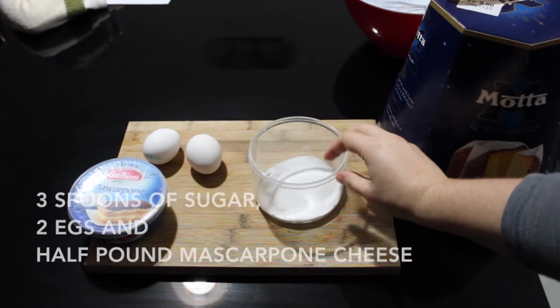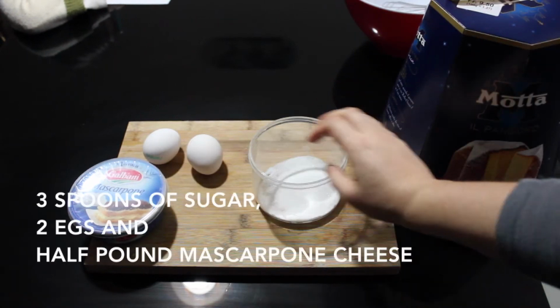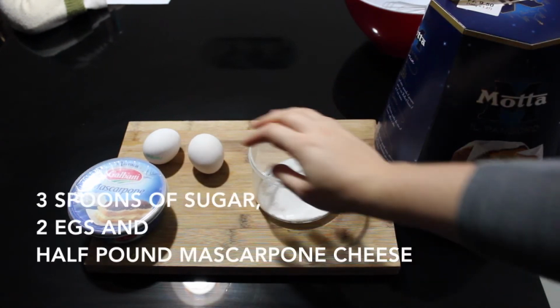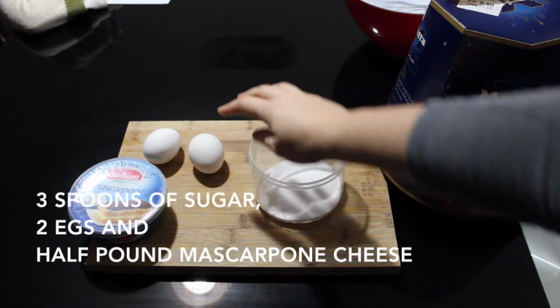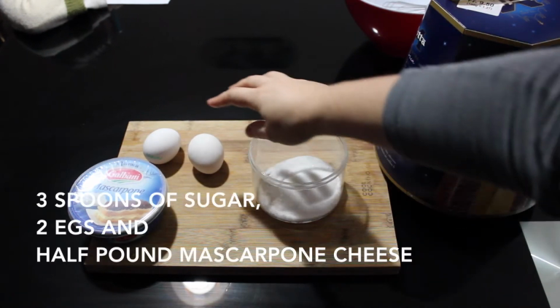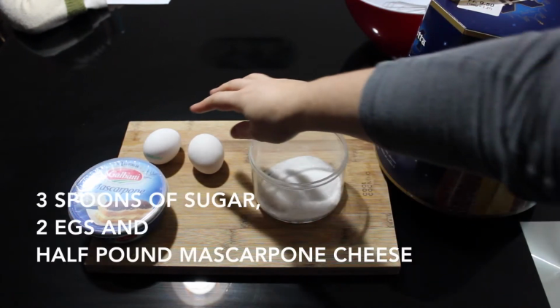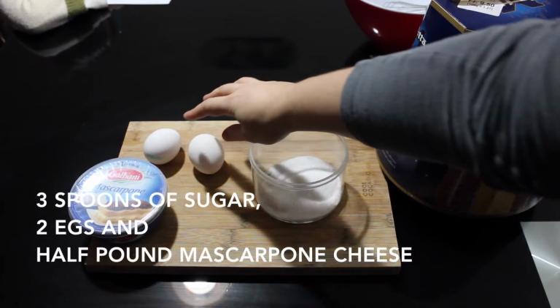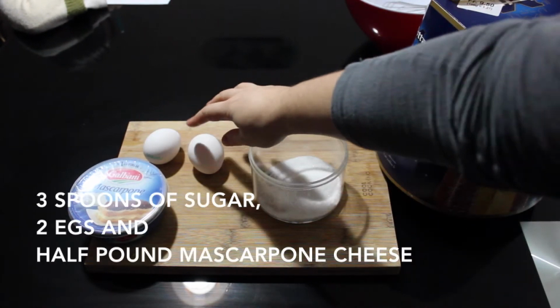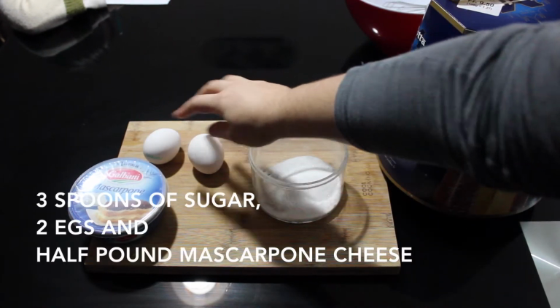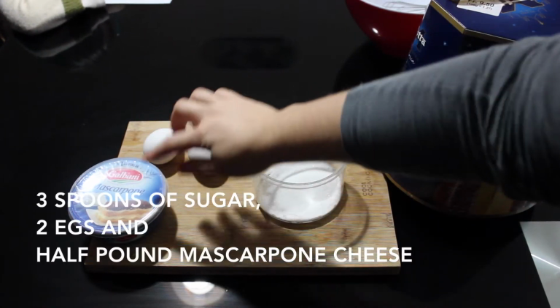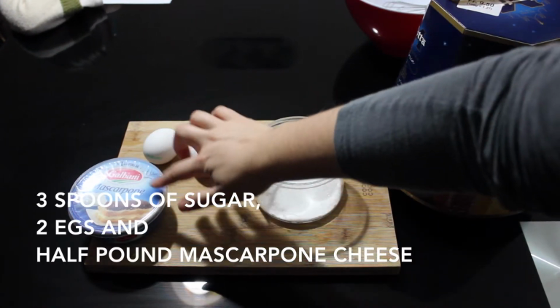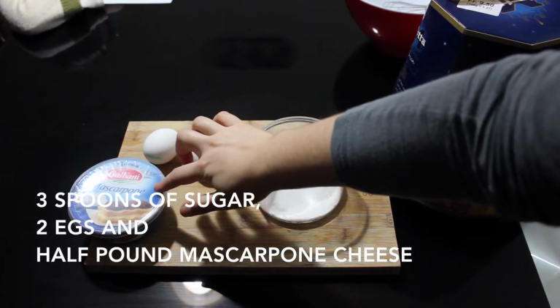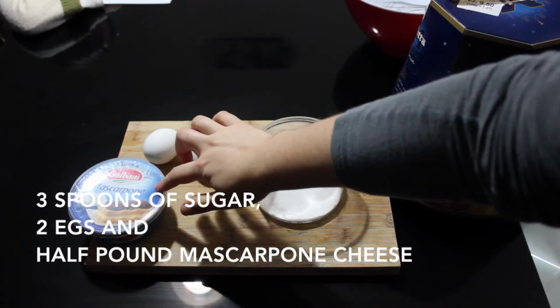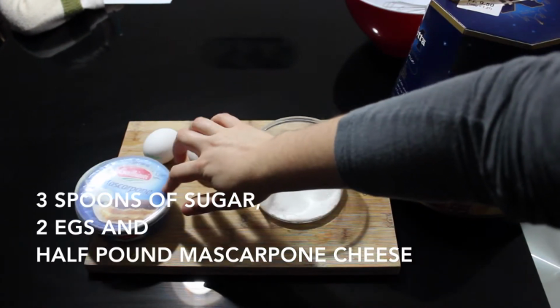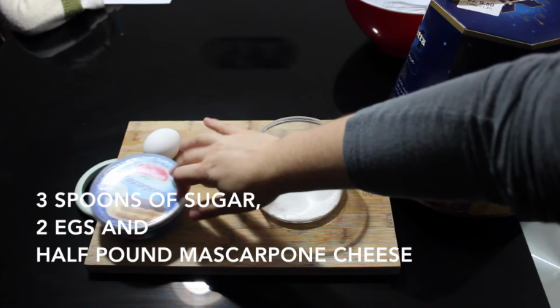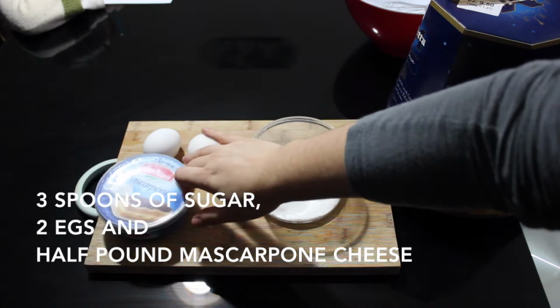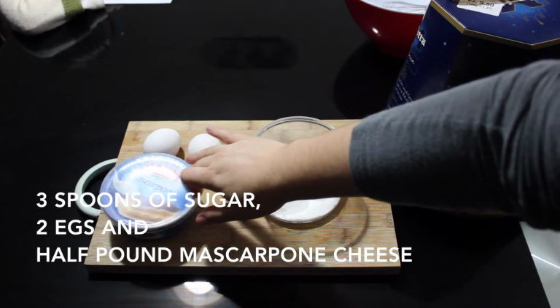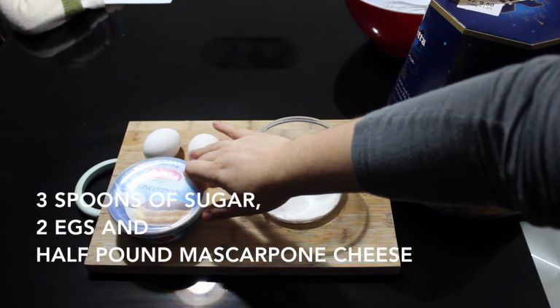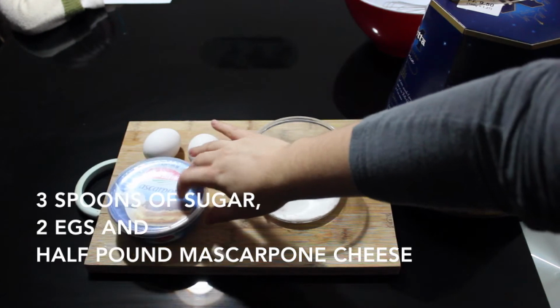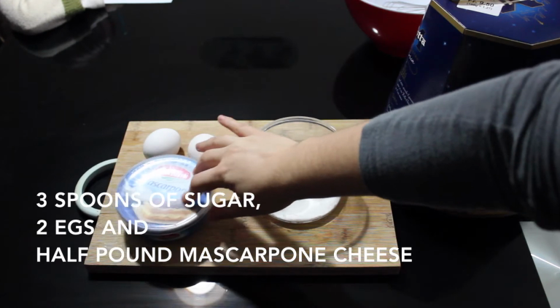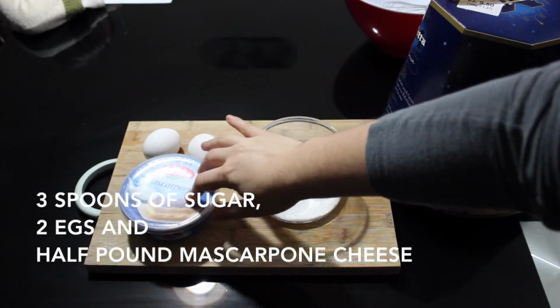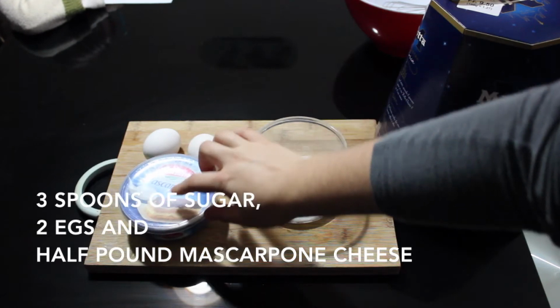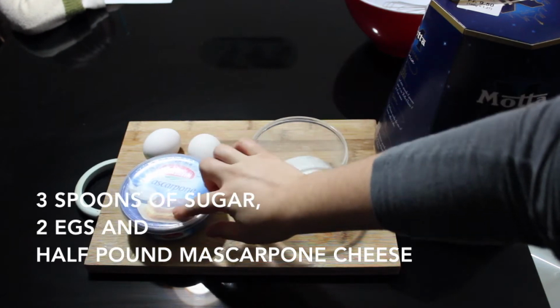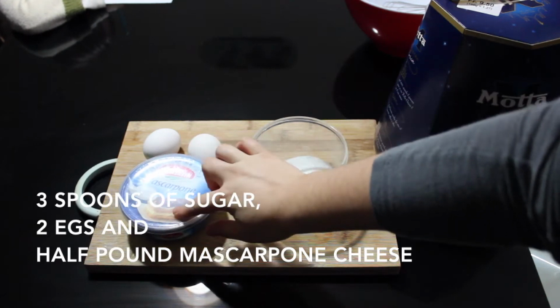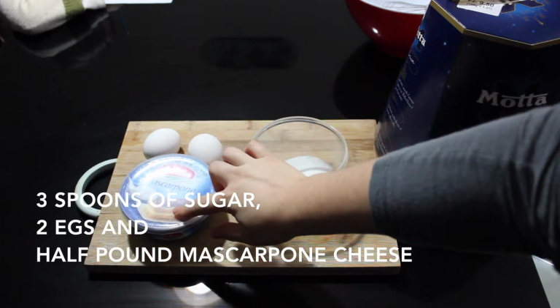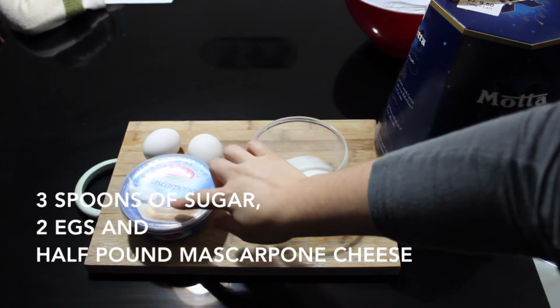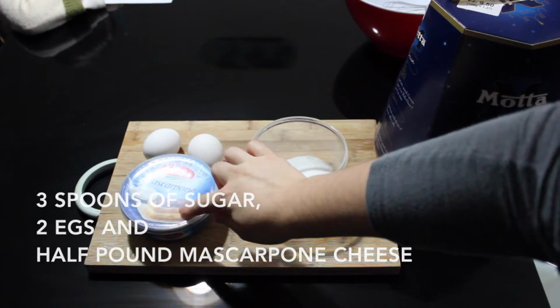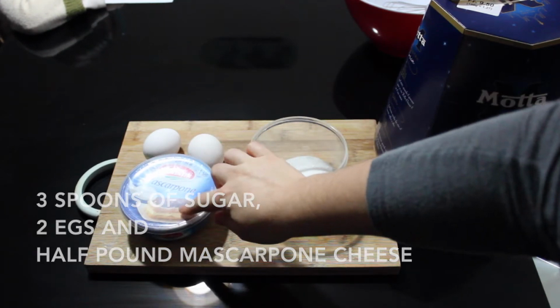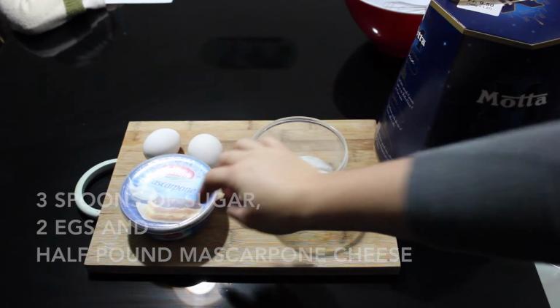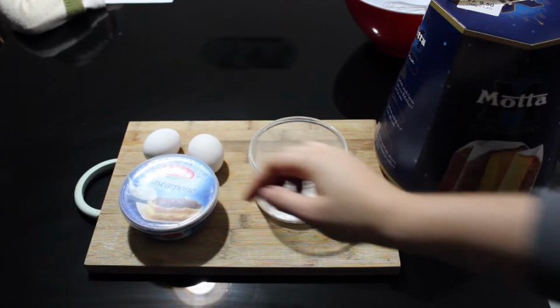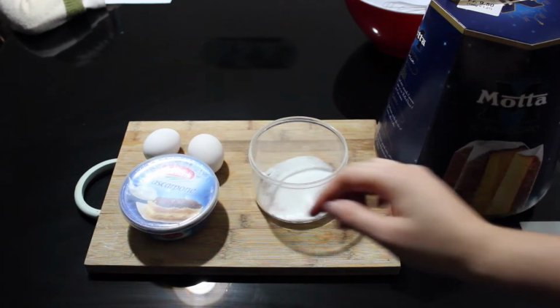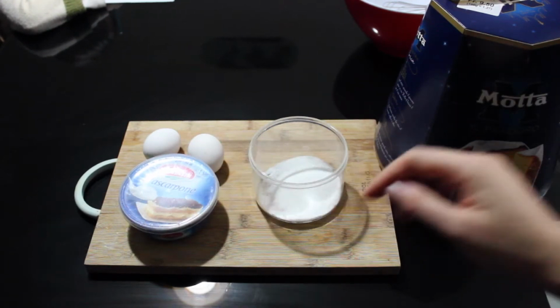The ingredients are 3 spoons of sugar, 2 eggs, and 250 grams of mascarpone cheese.